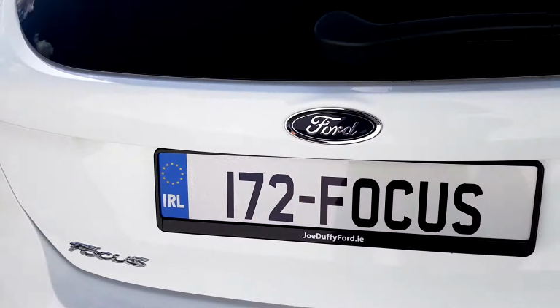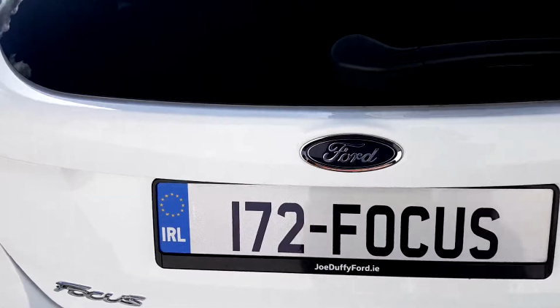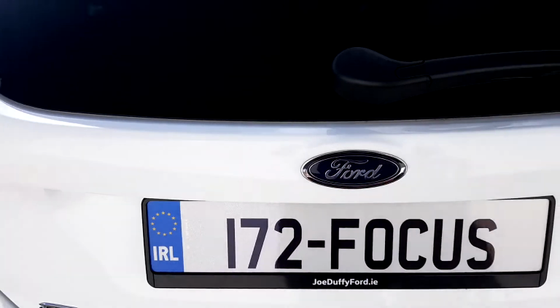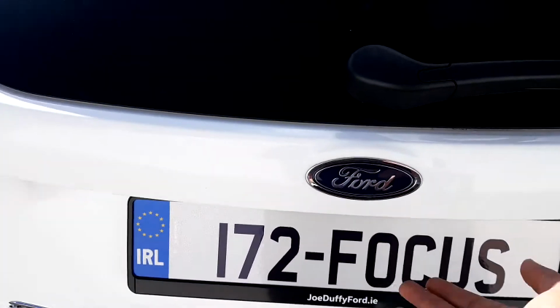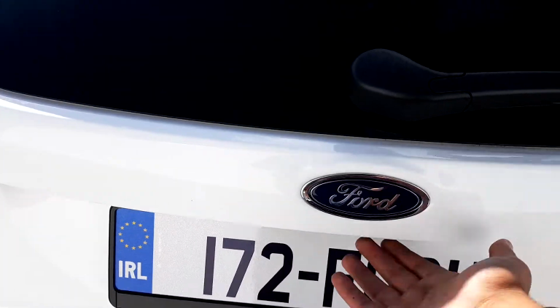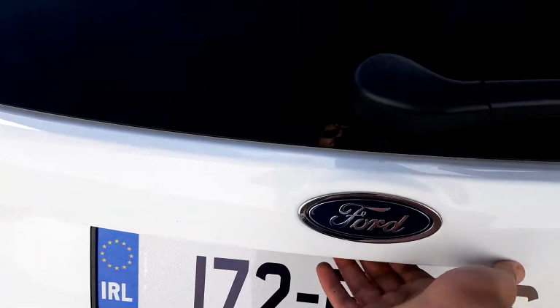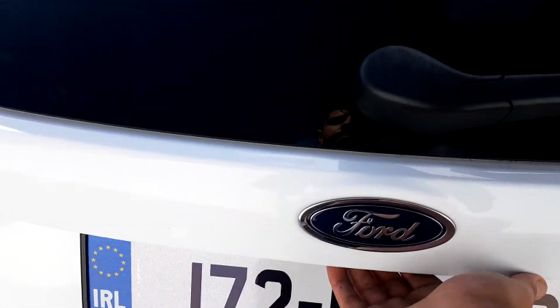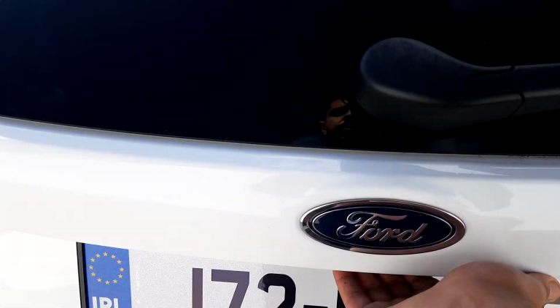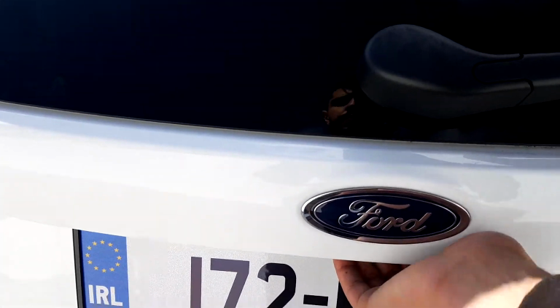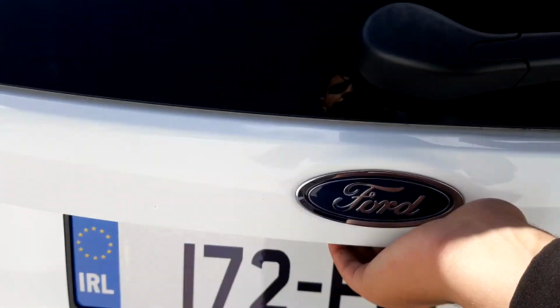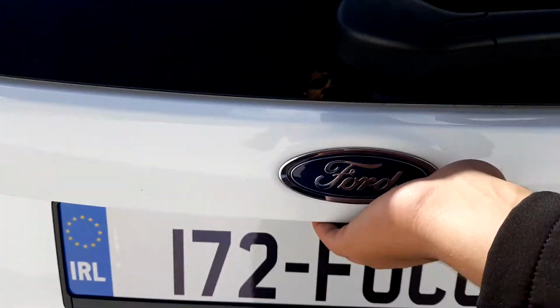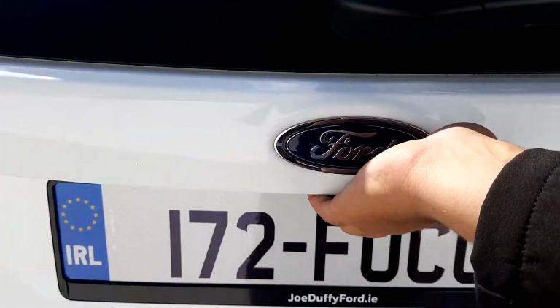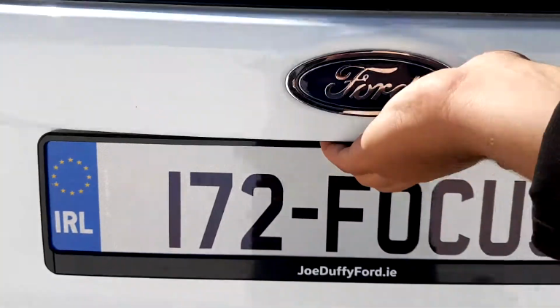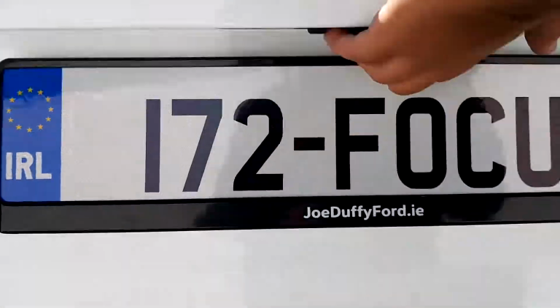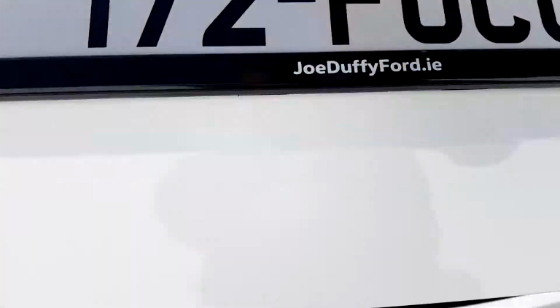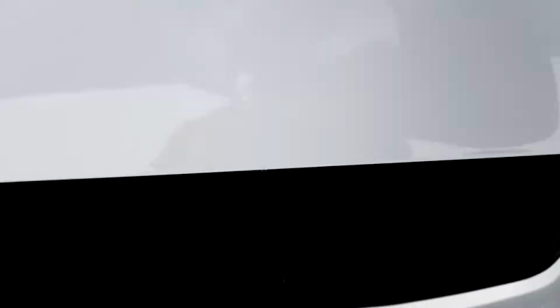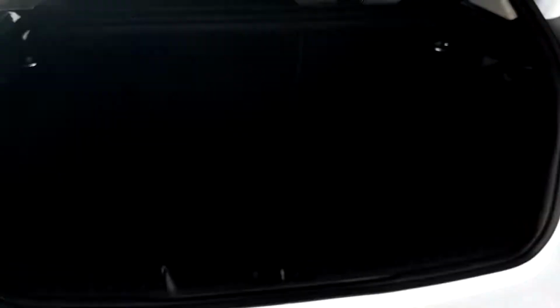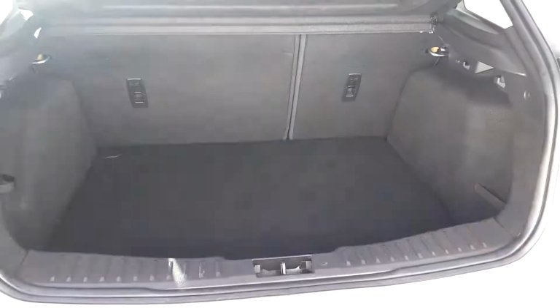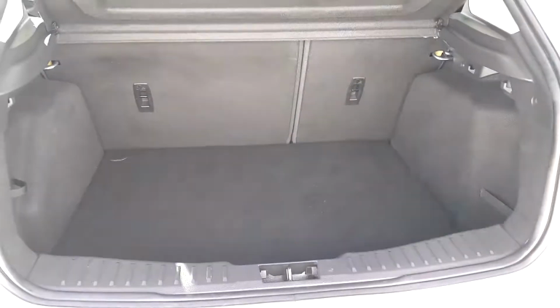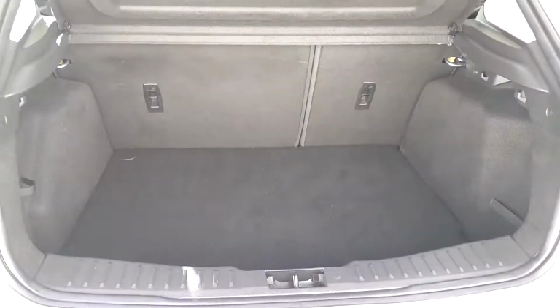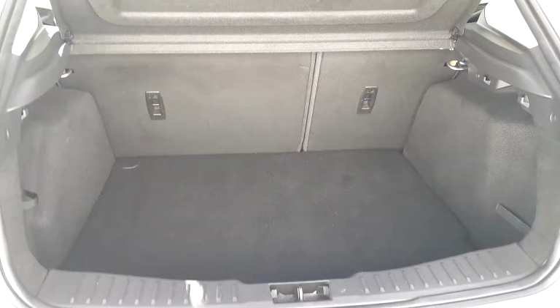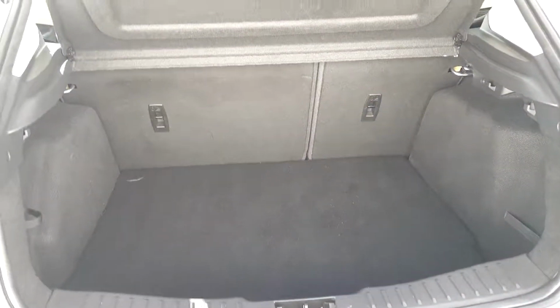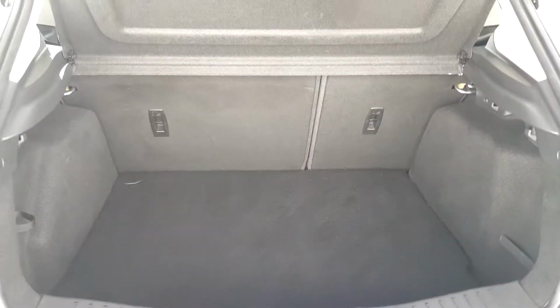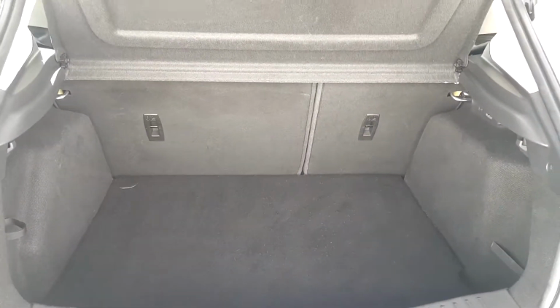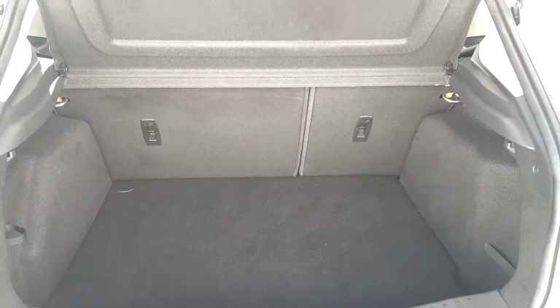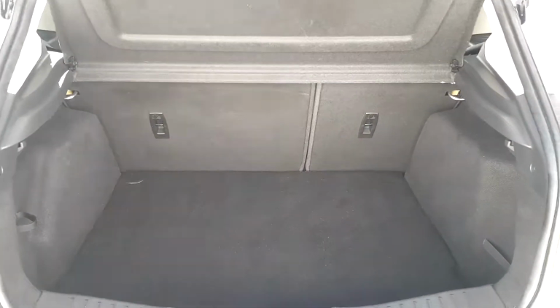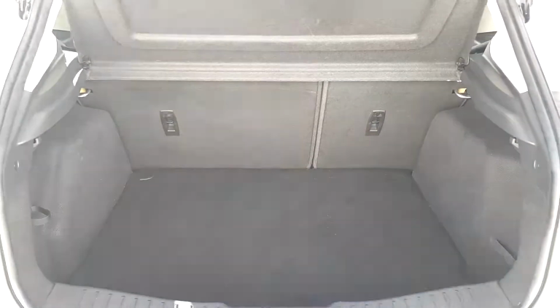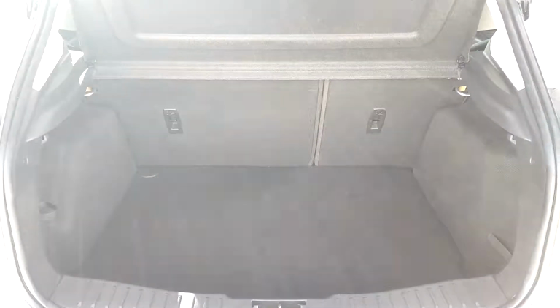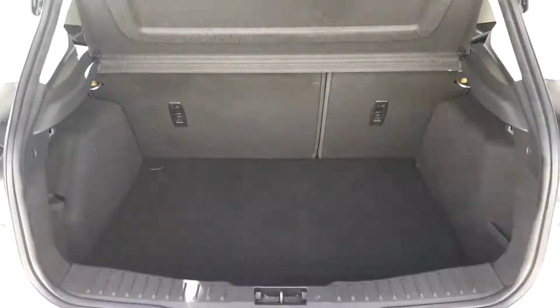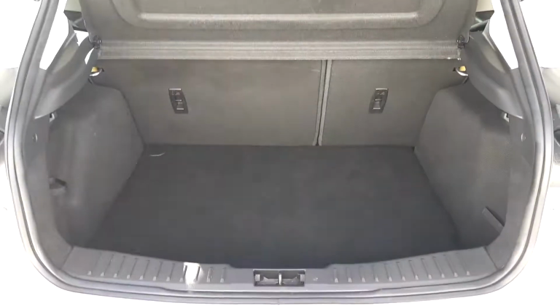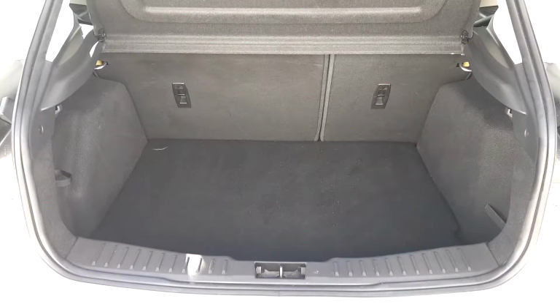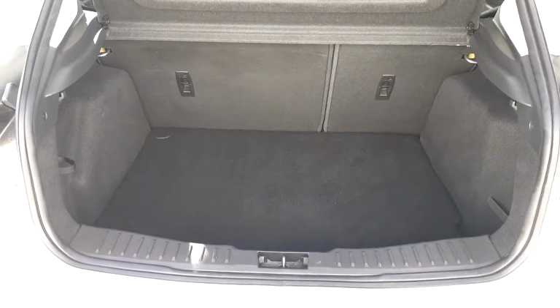If we go into the boot, we can see that the boot is spacious.